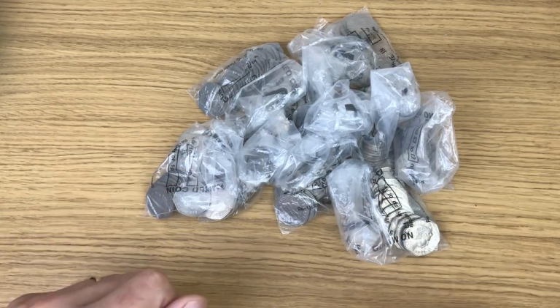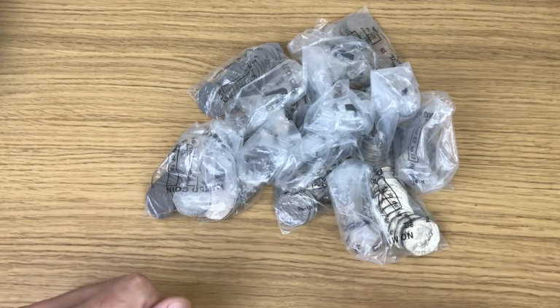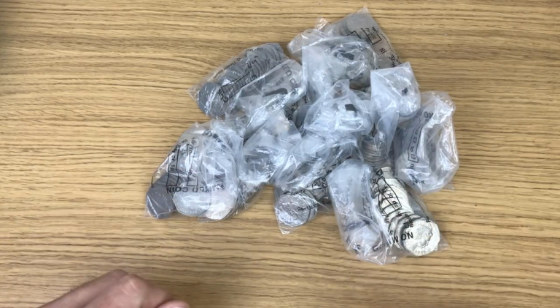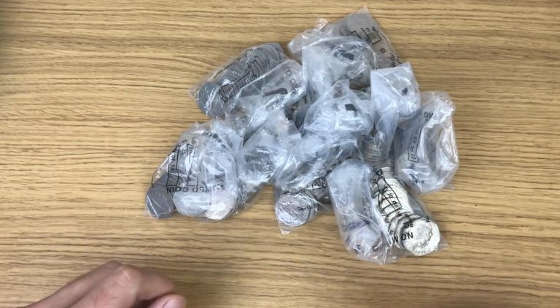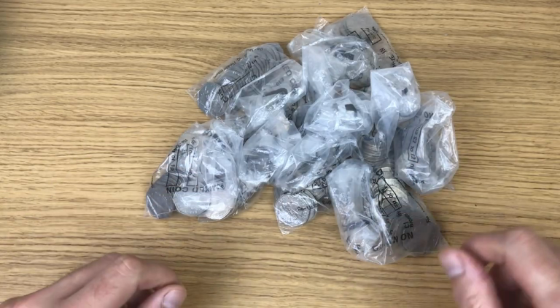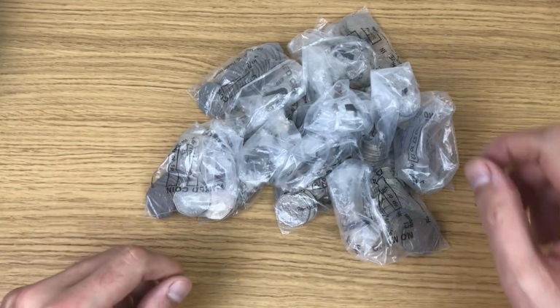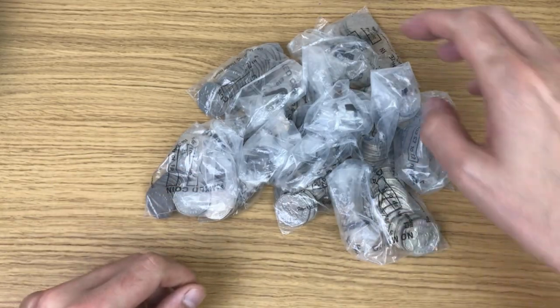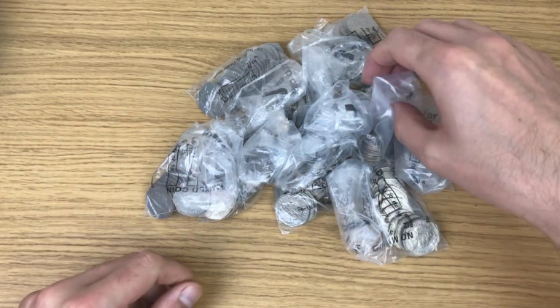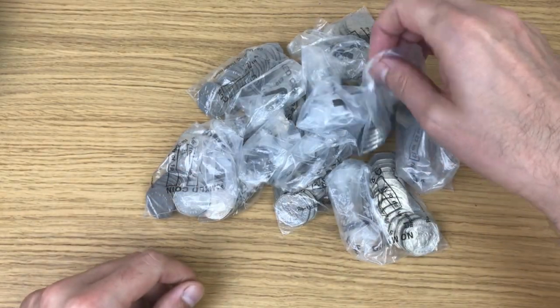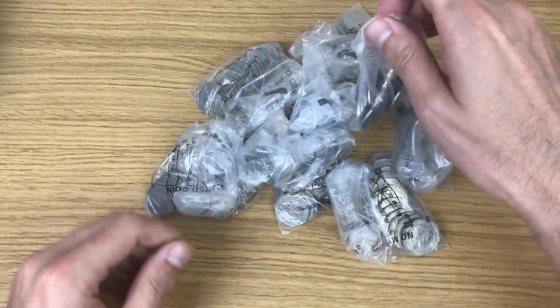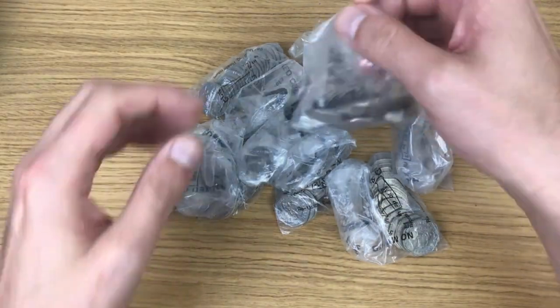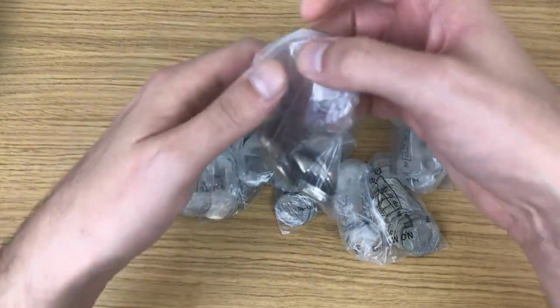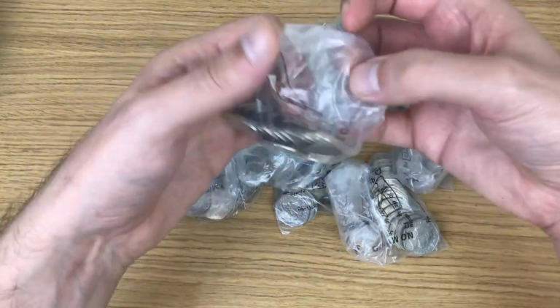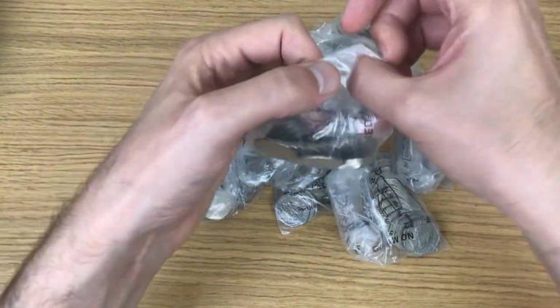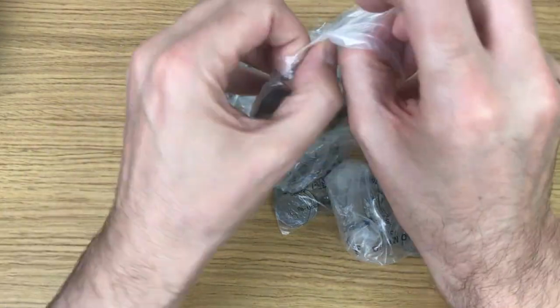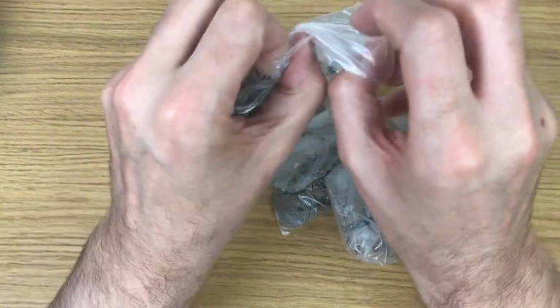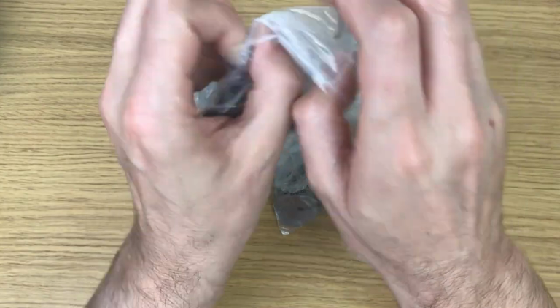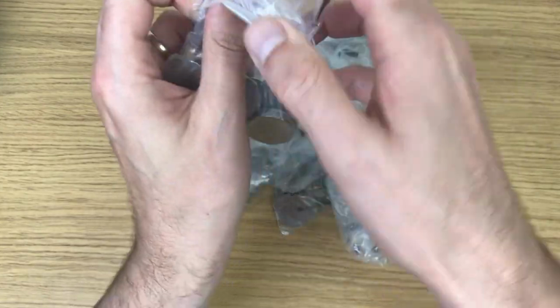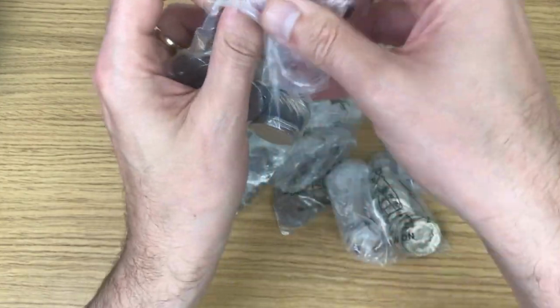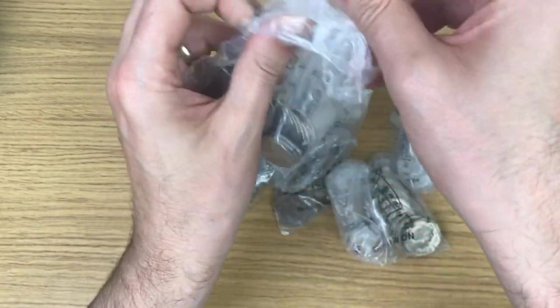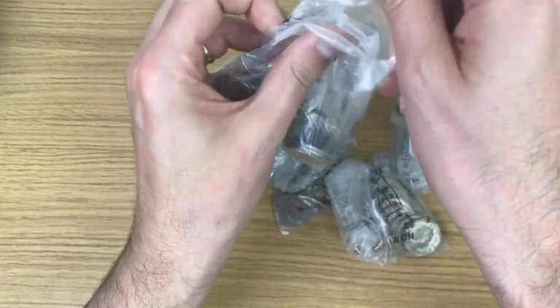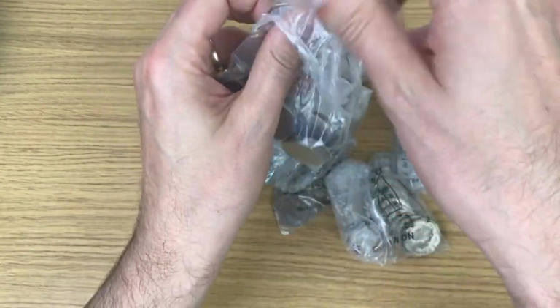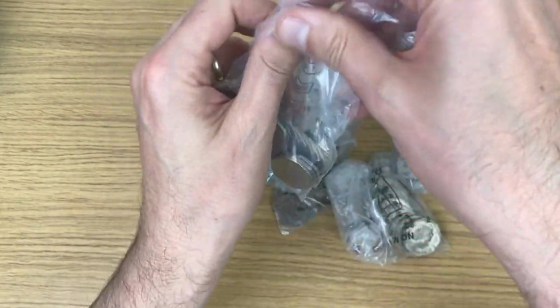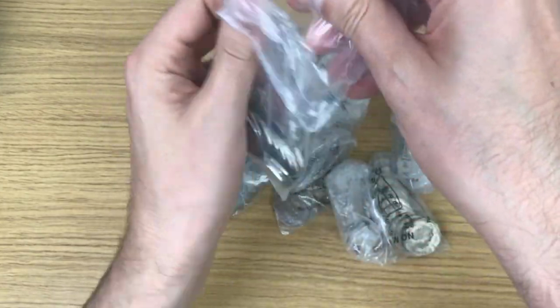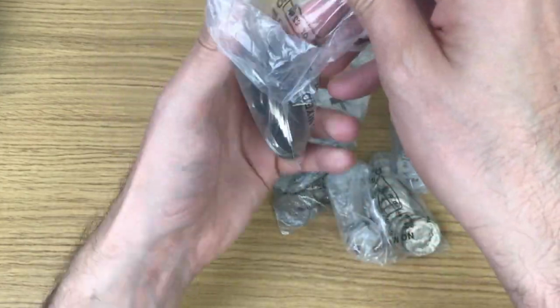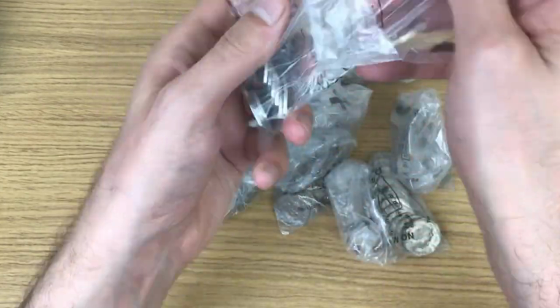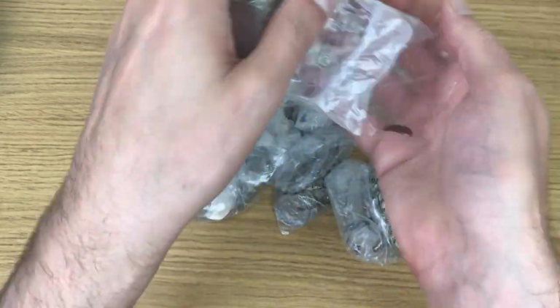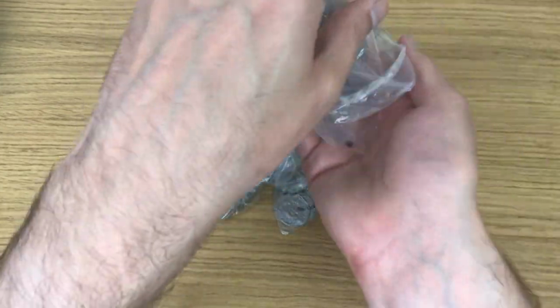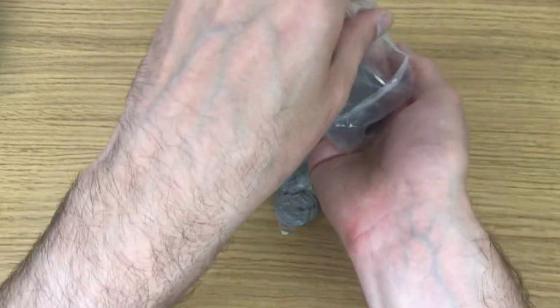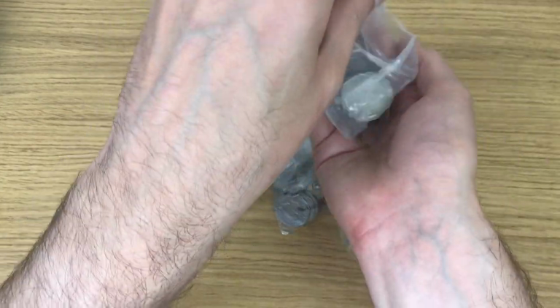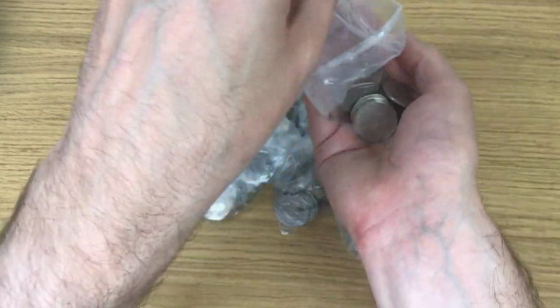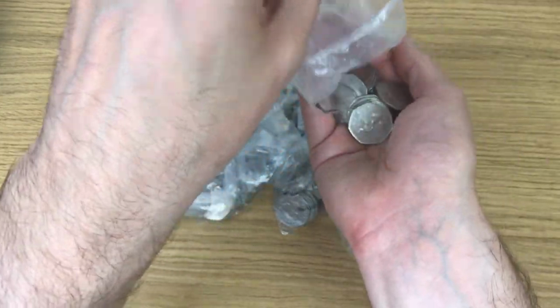Without further ado, let me get into these bags. What I'm going to do now is just speed up the video until I find something interesting.